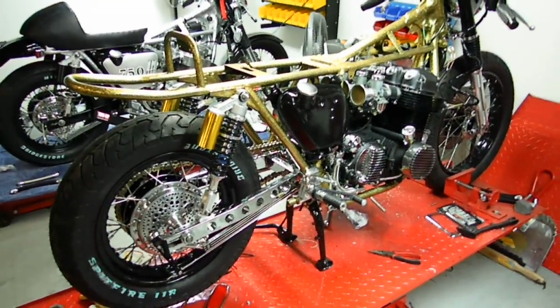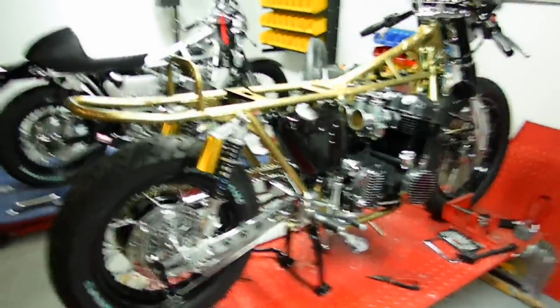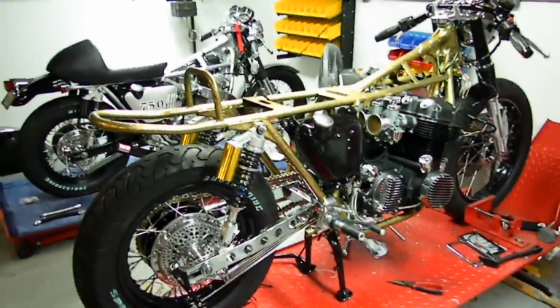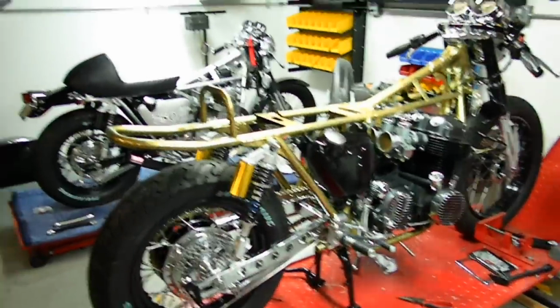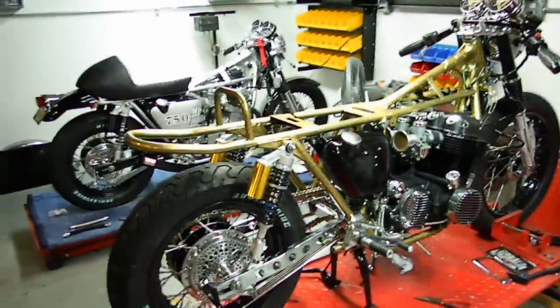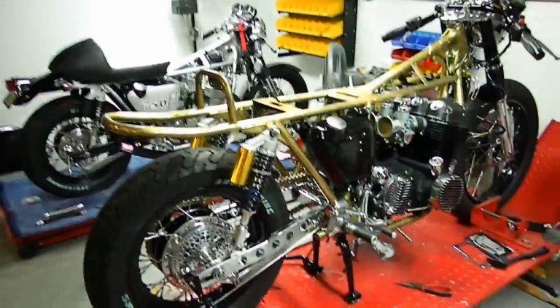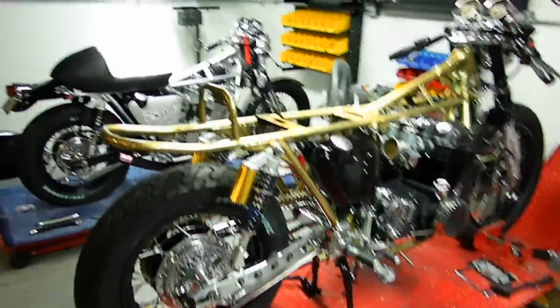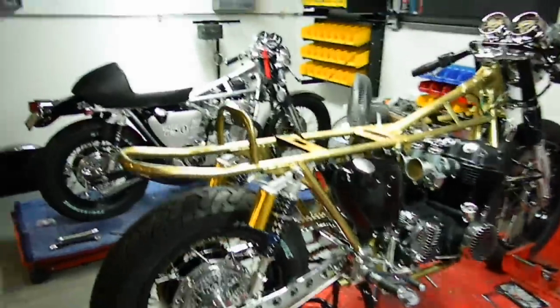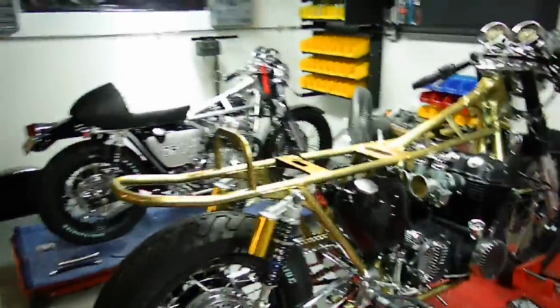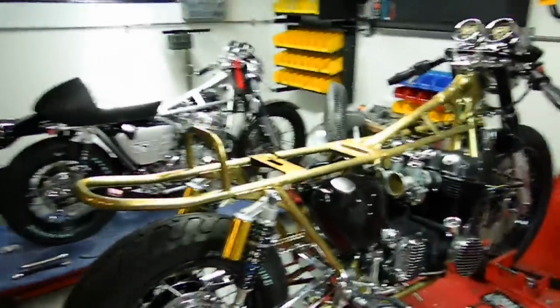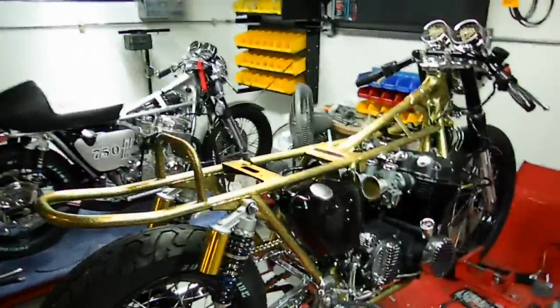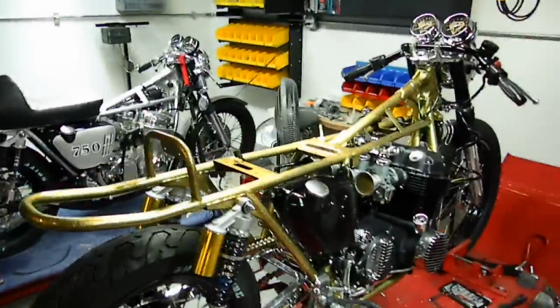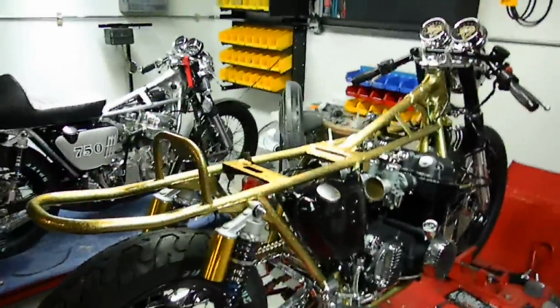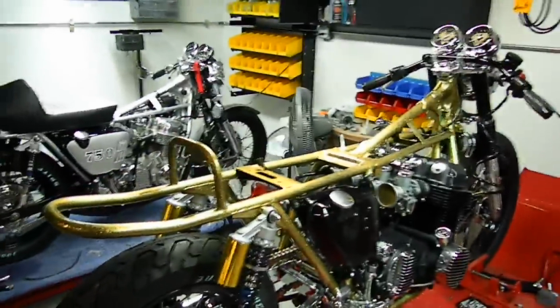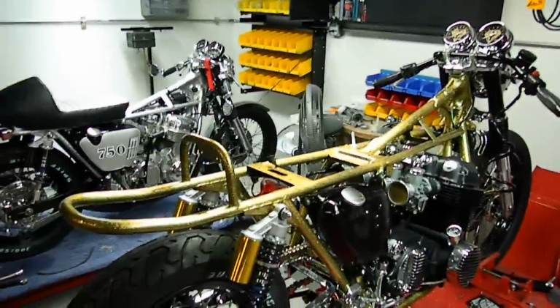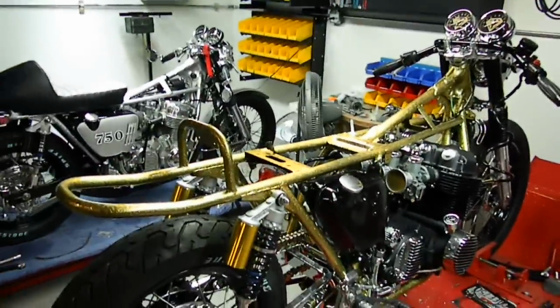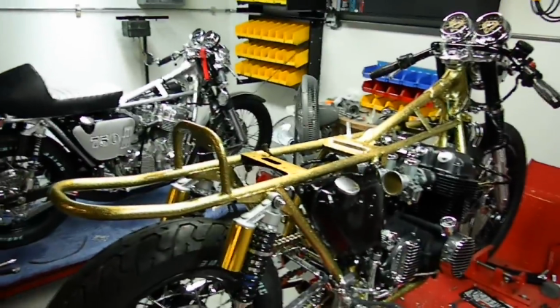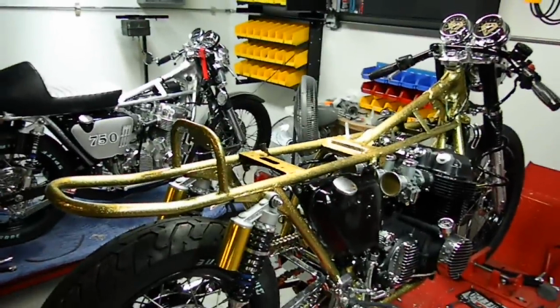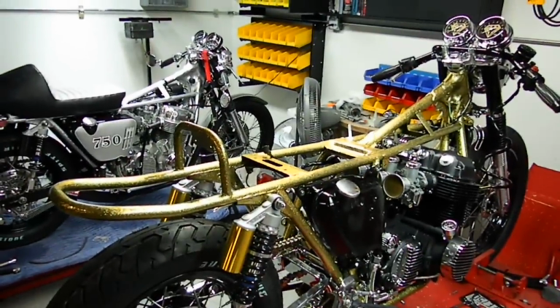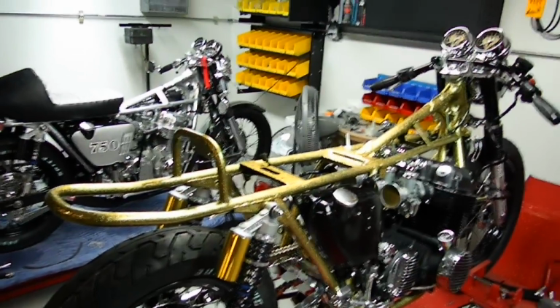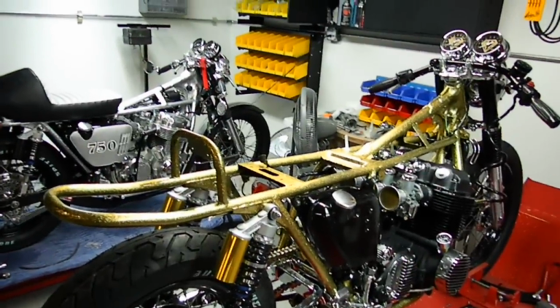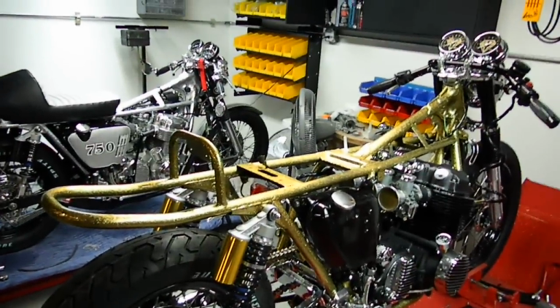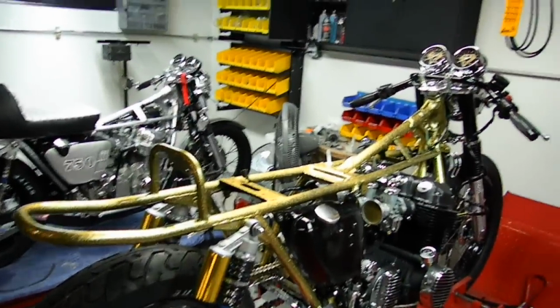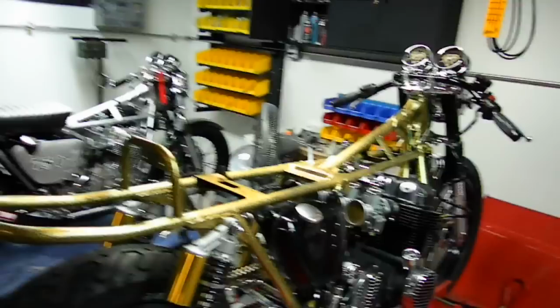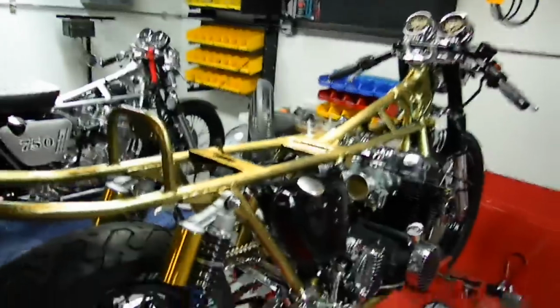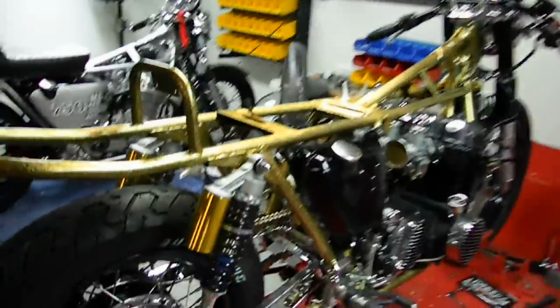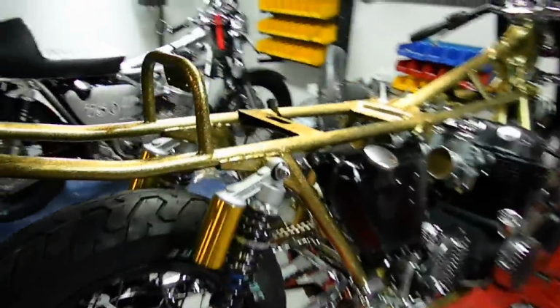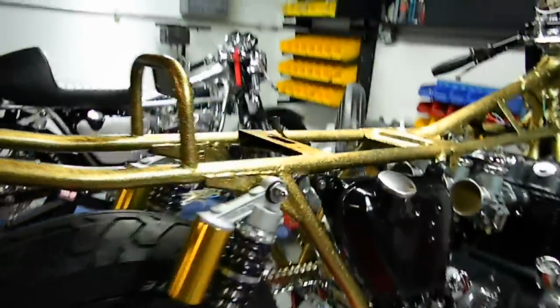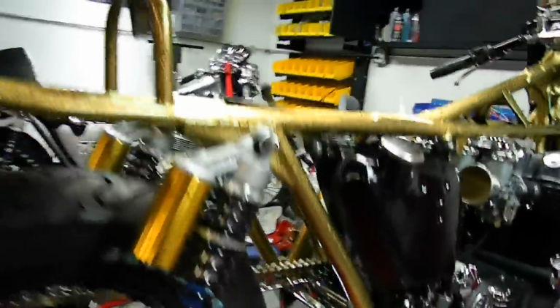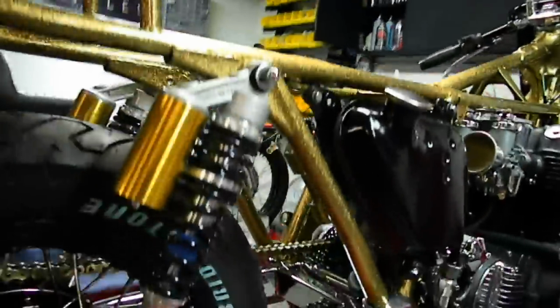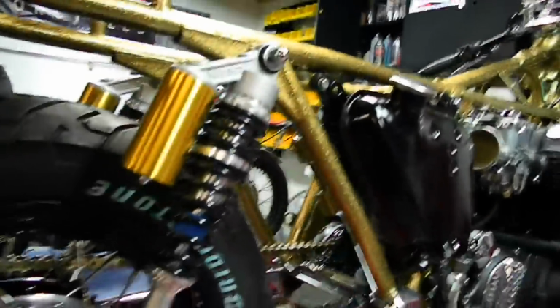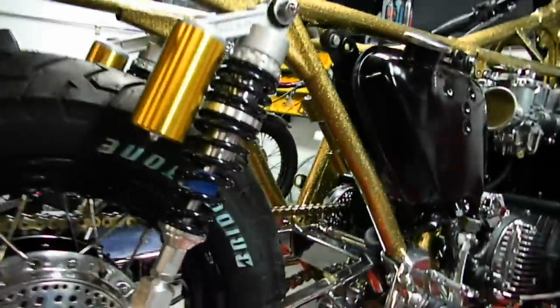Well here we are again, back with the bike I call the Revolver. It's coming along. I just thought I'd show you a little bit of it.